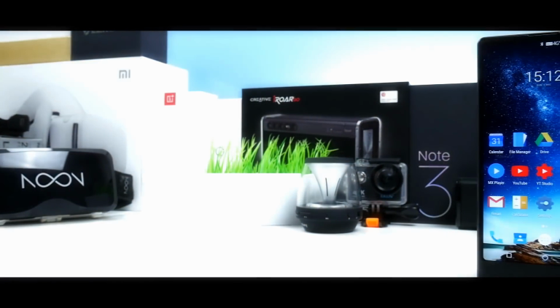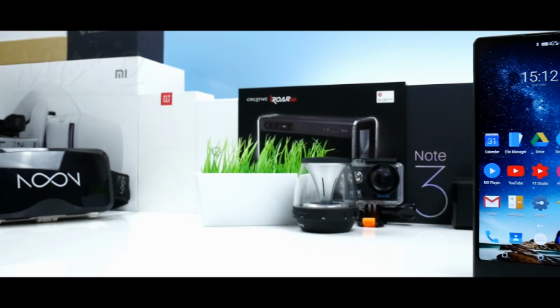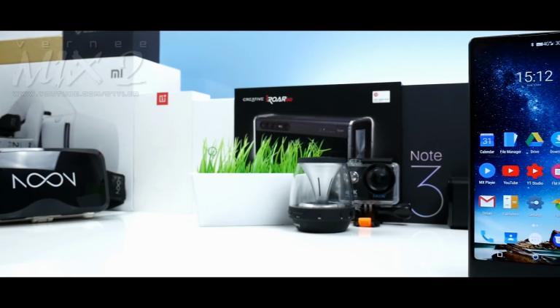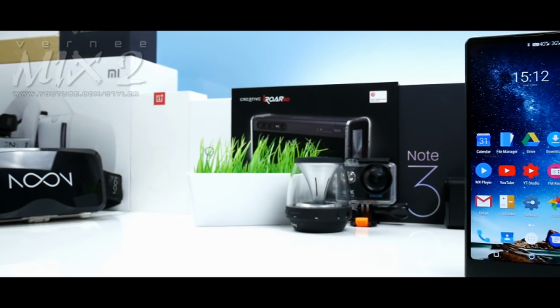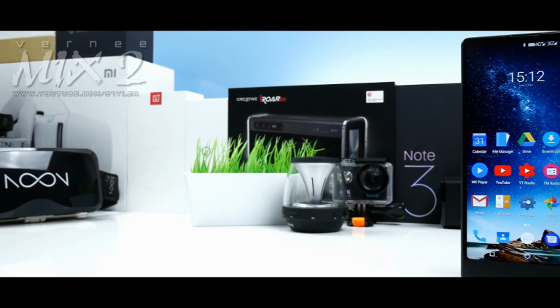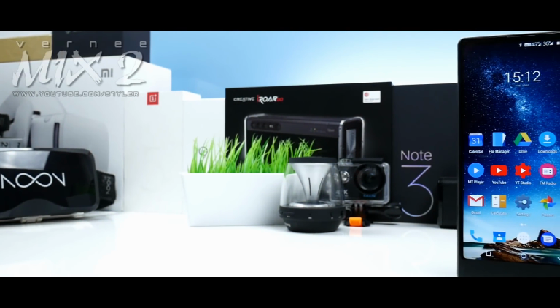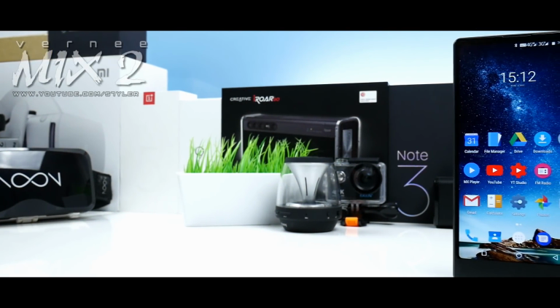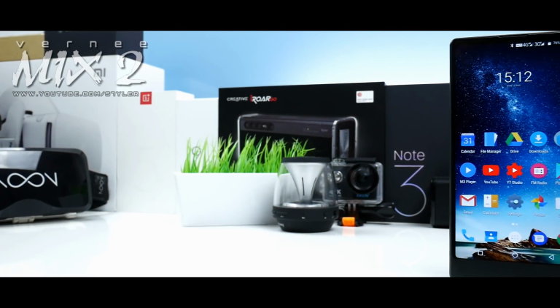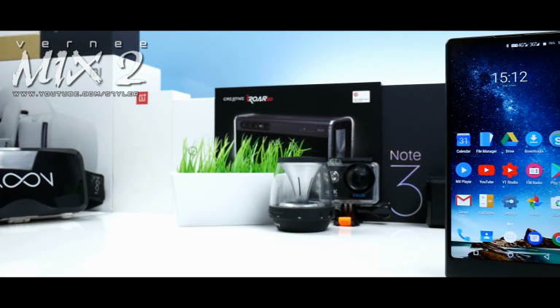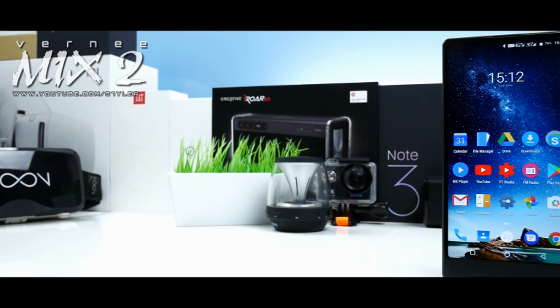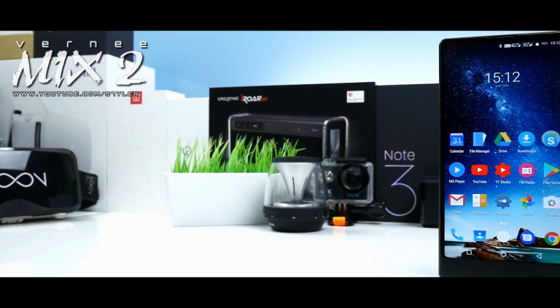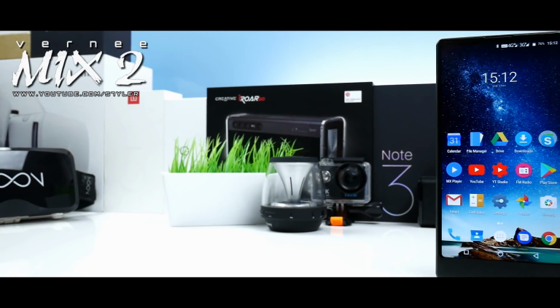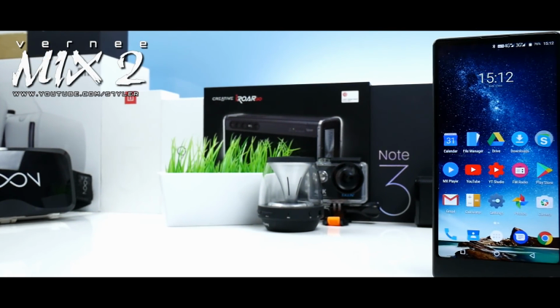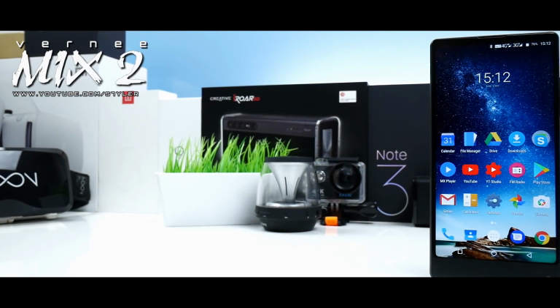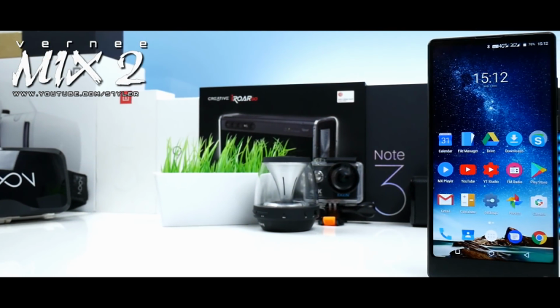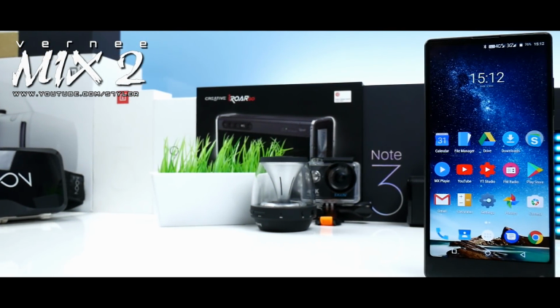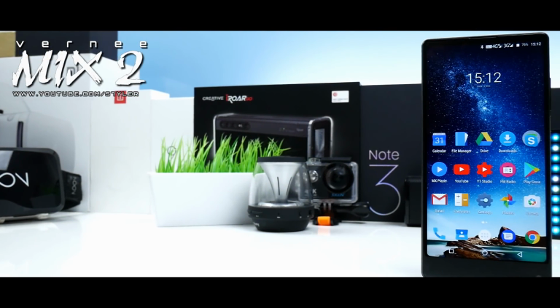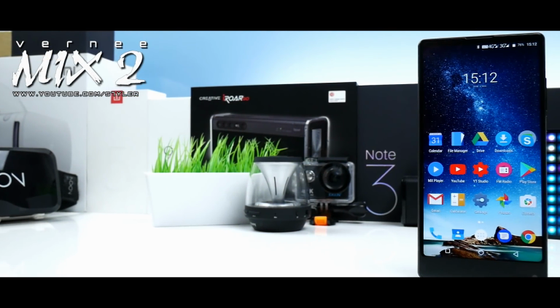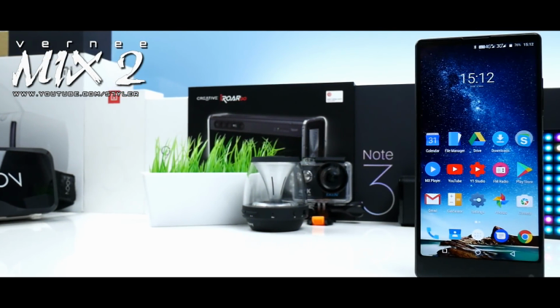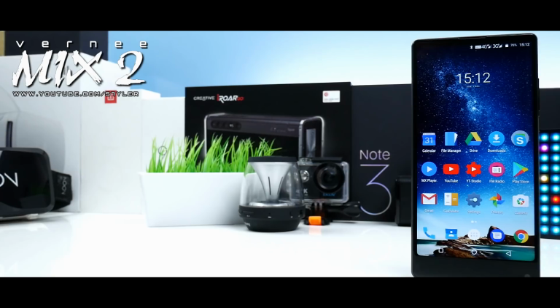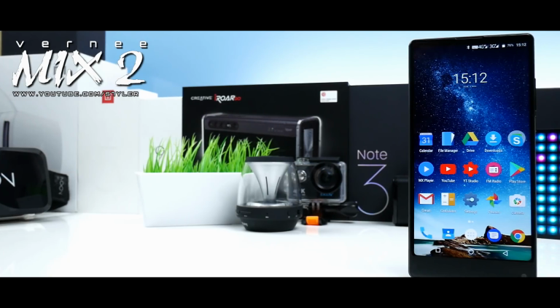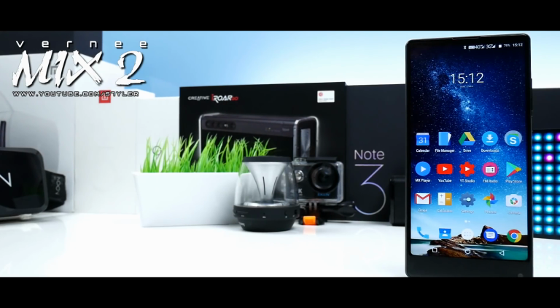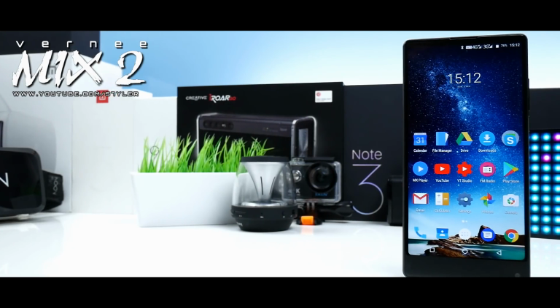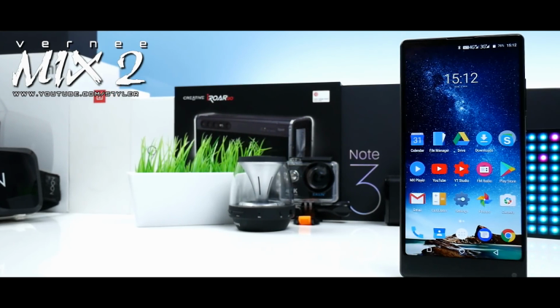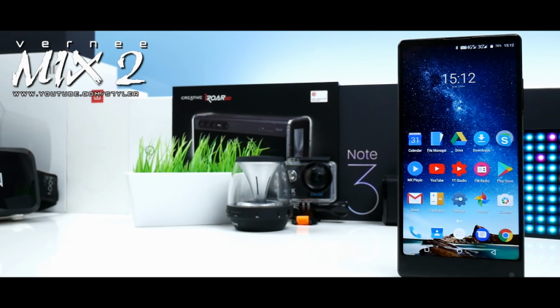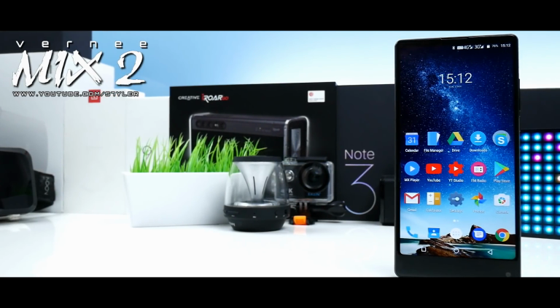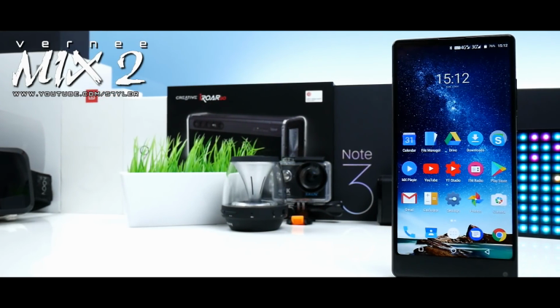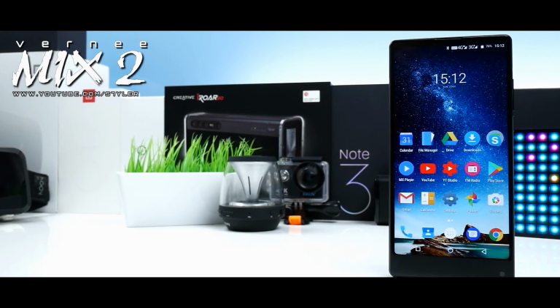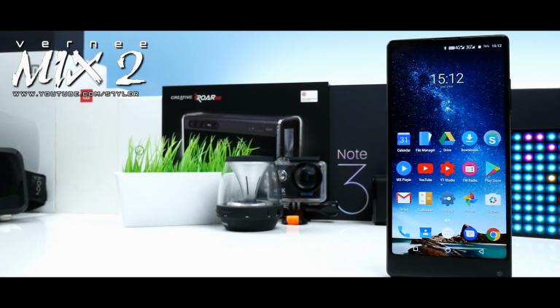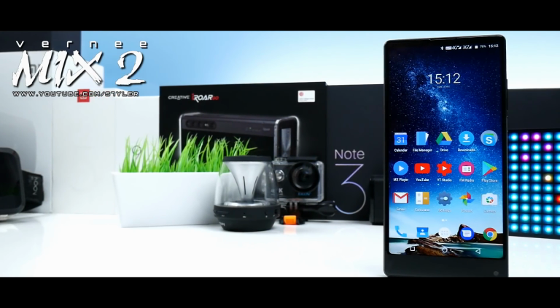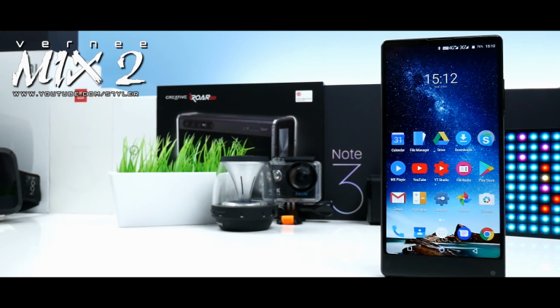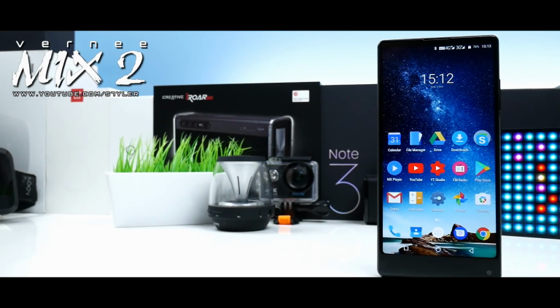Hey, what's up guys, I'm Styler and in this video I'm going to review the Vernee Mix 2 in black.